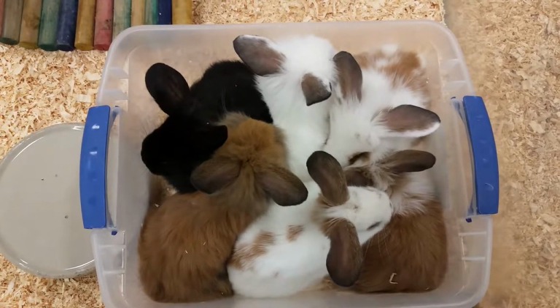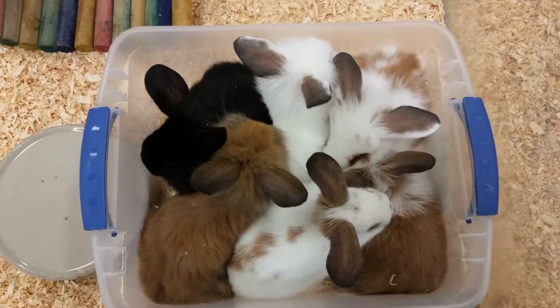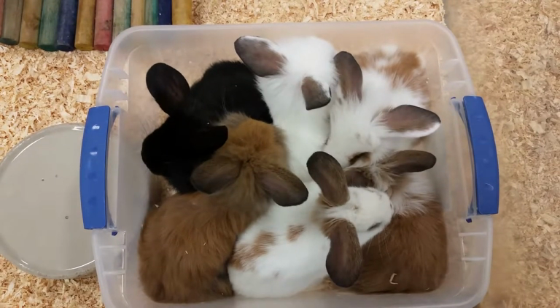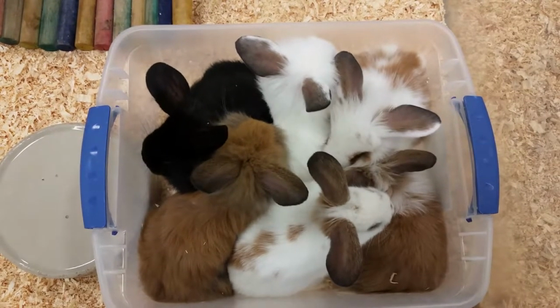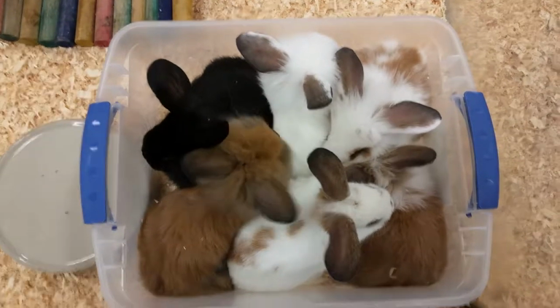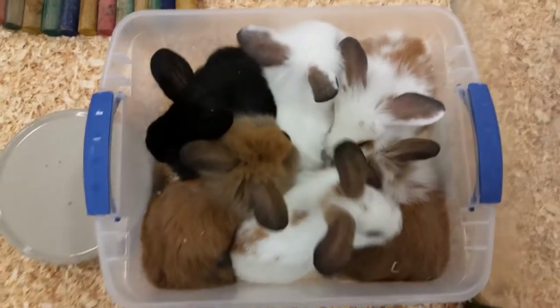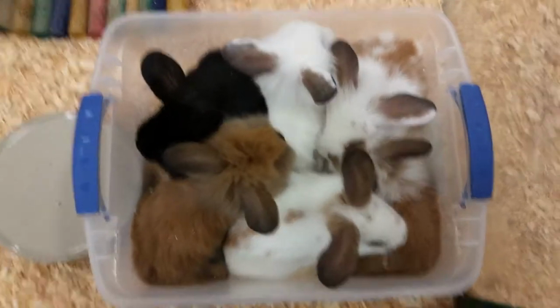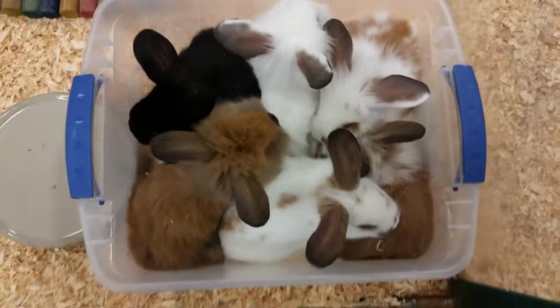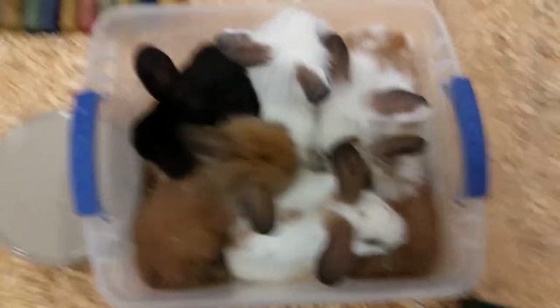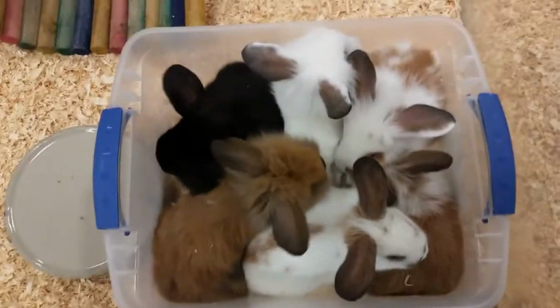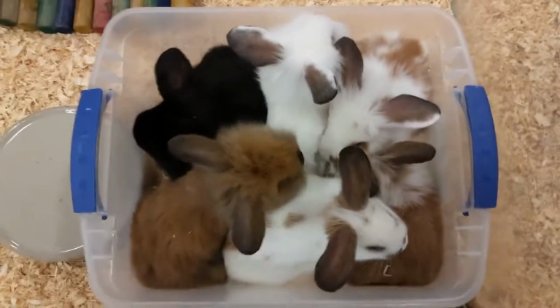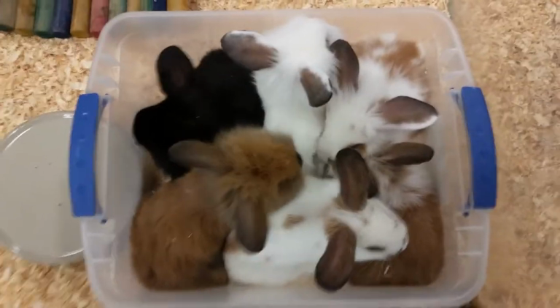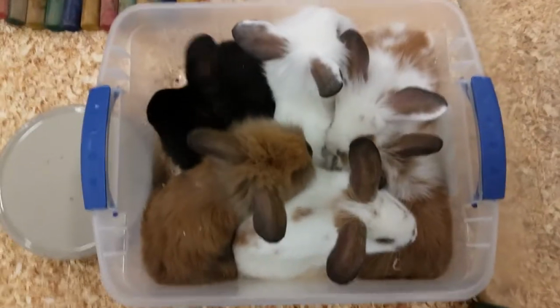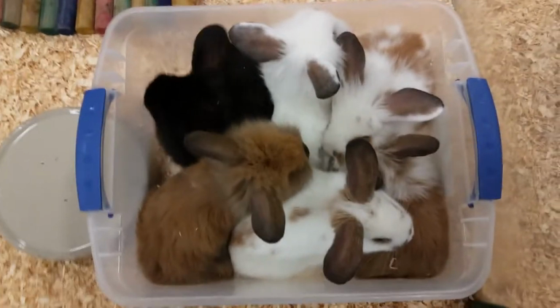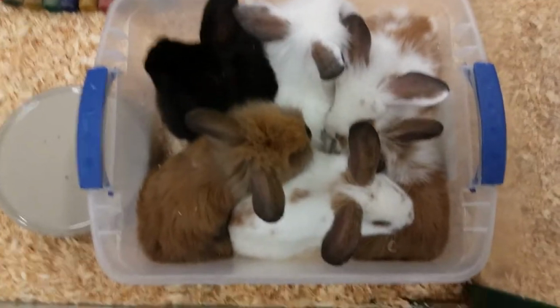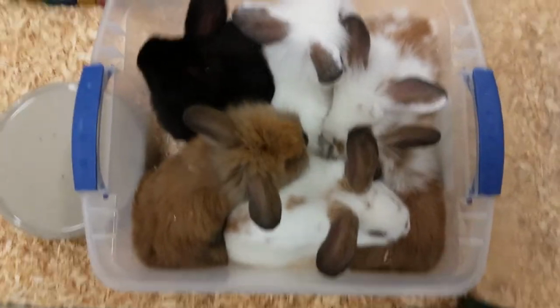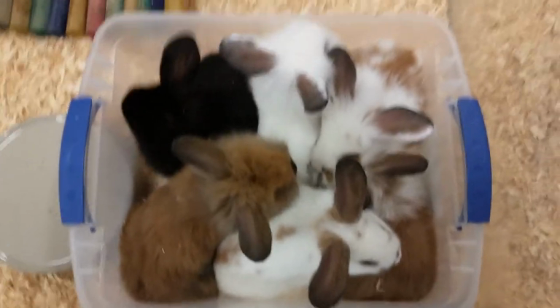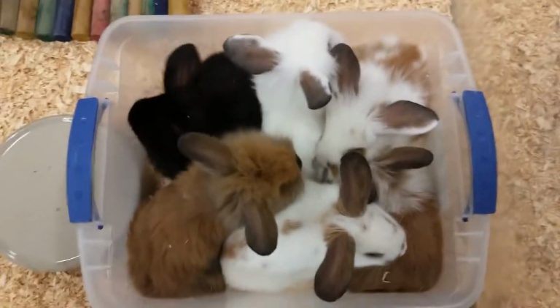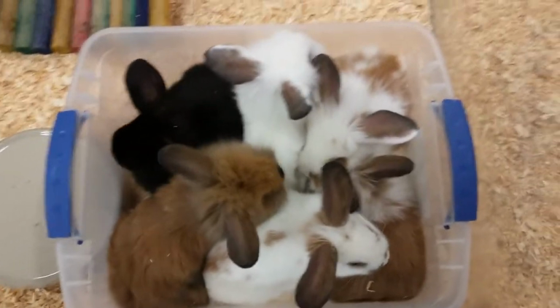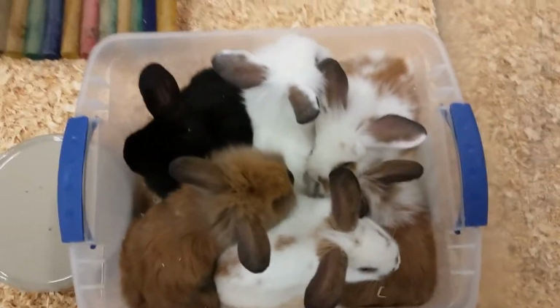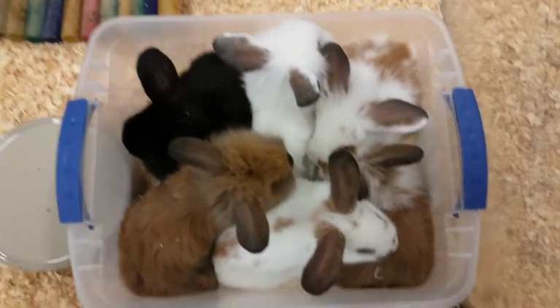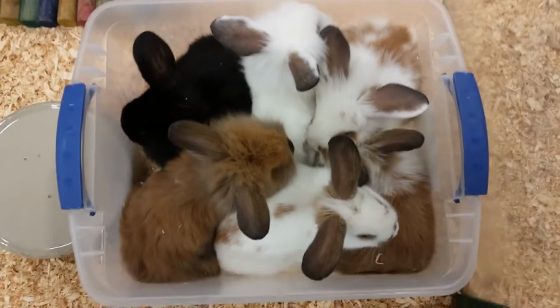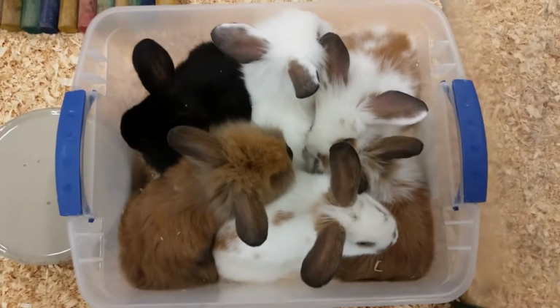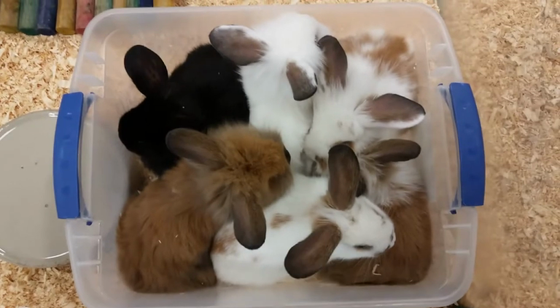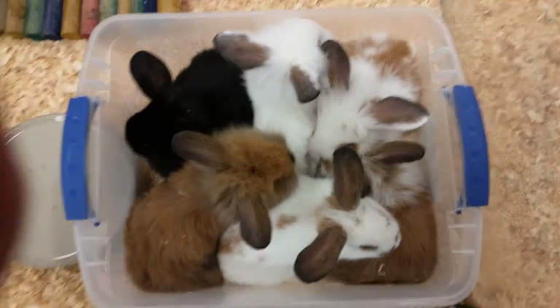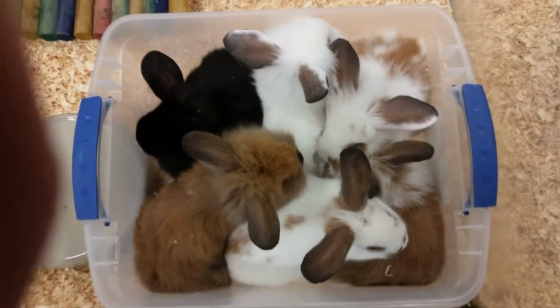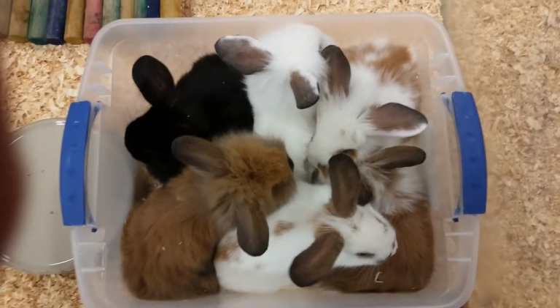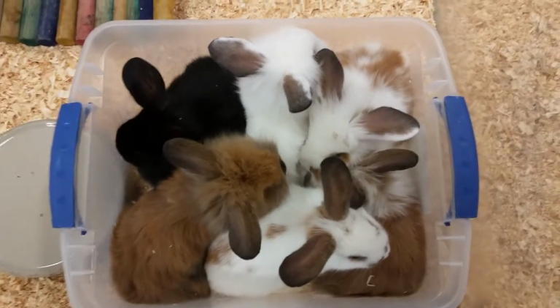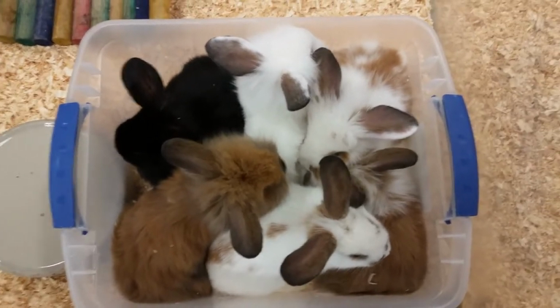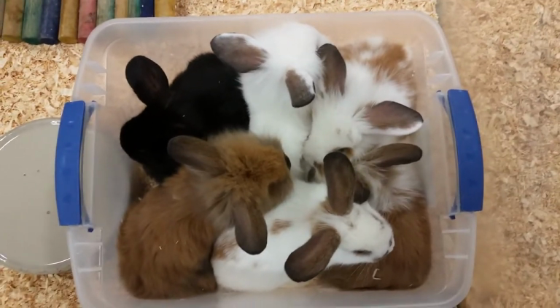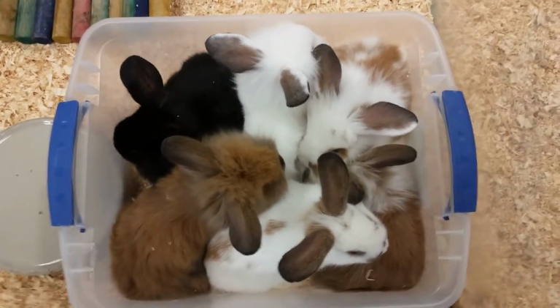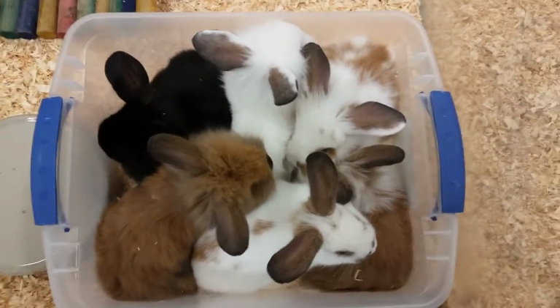Hello everyone and thank you for tuning in to the Pet Expo YouTube channel. This is Barry and we got some cute little bunnies coming out today.